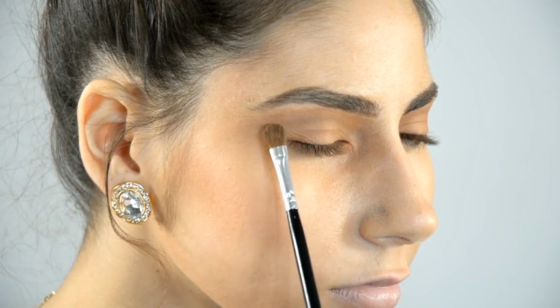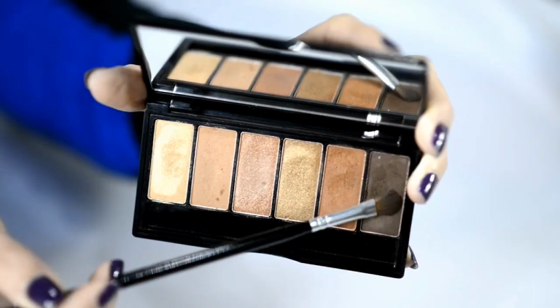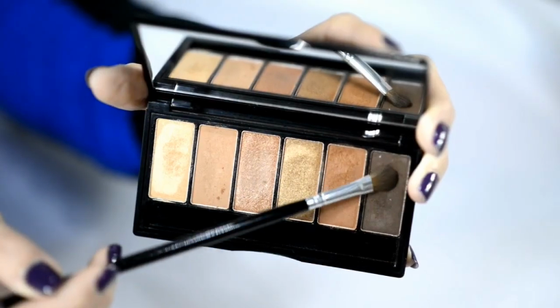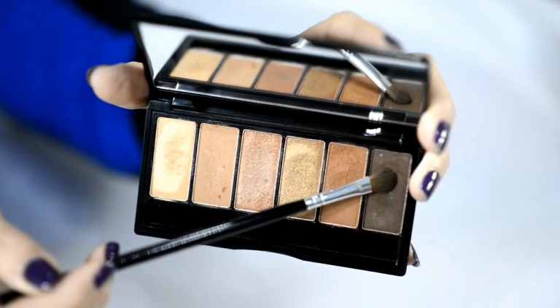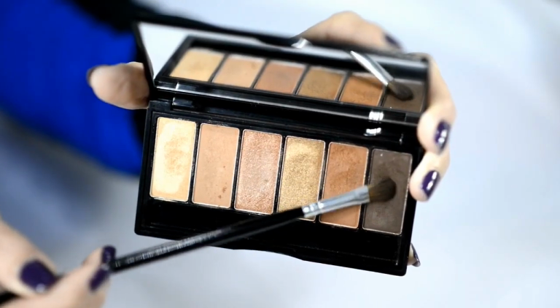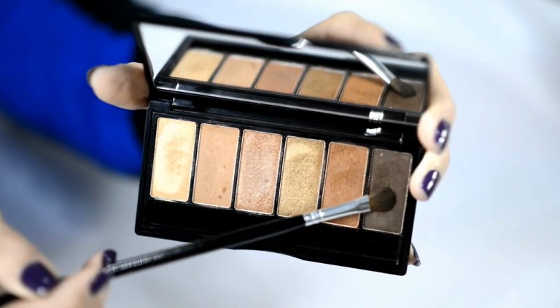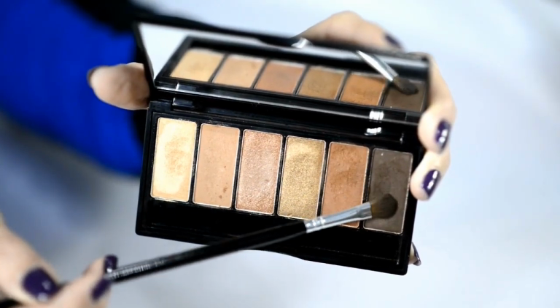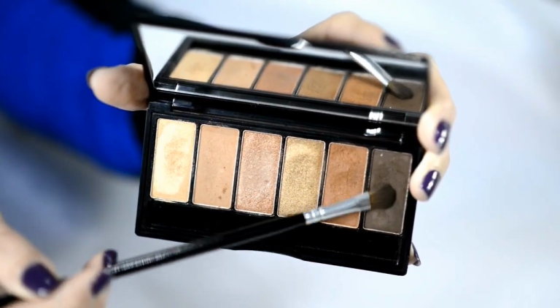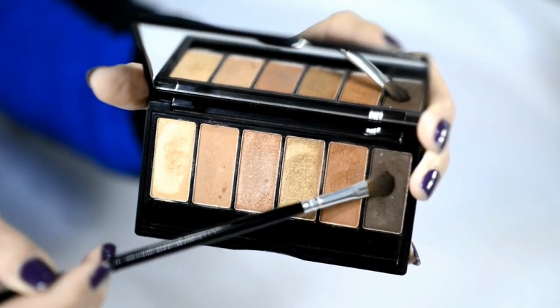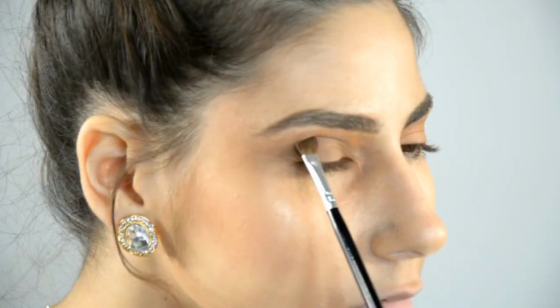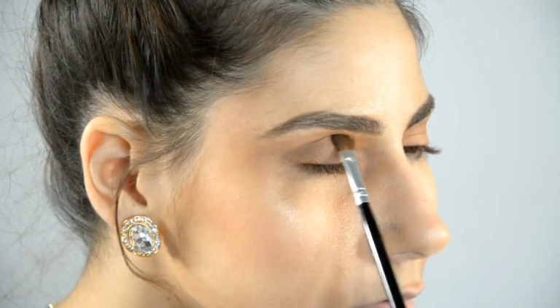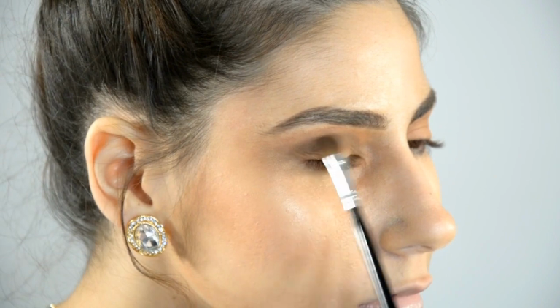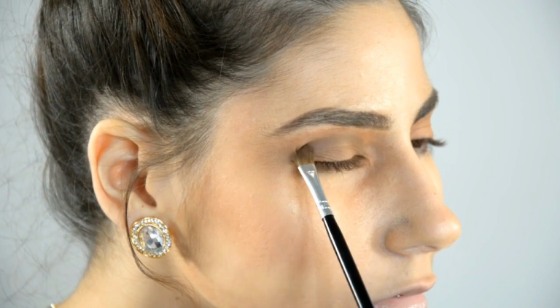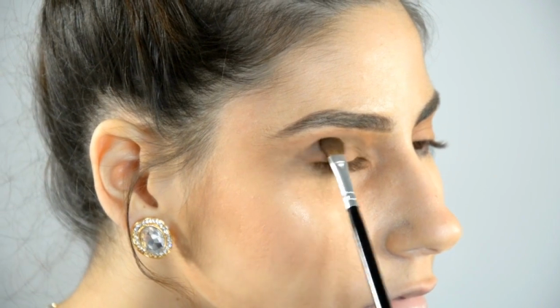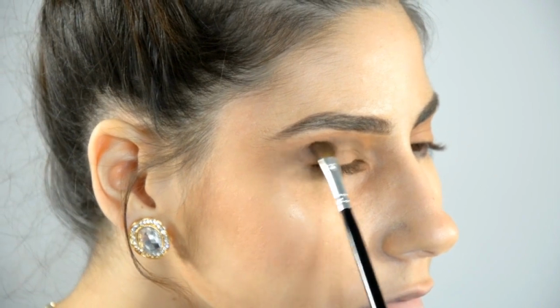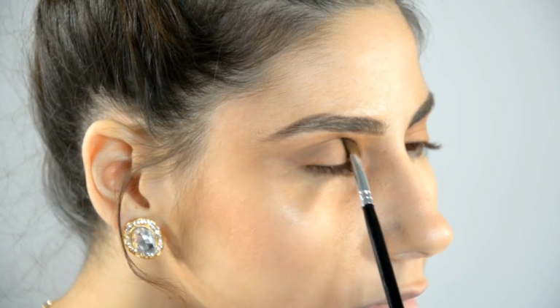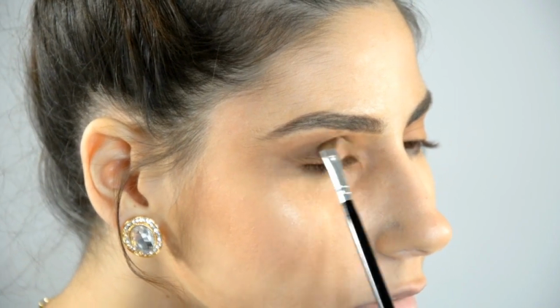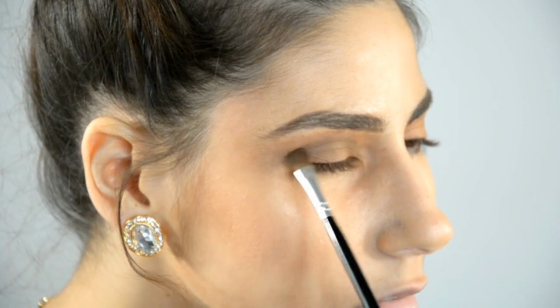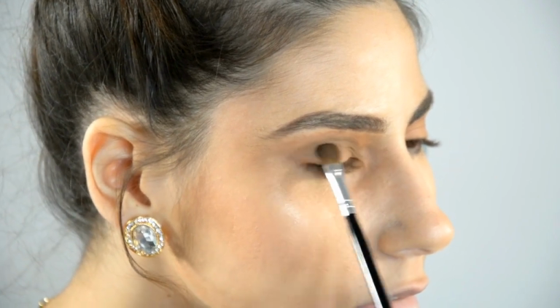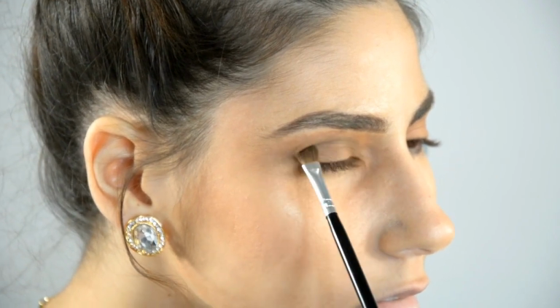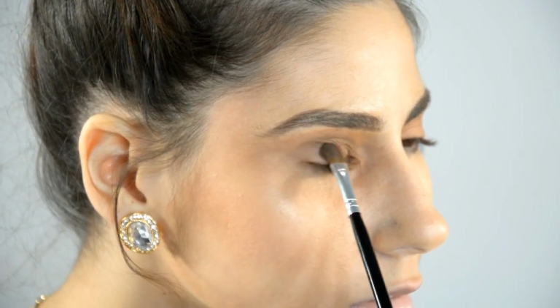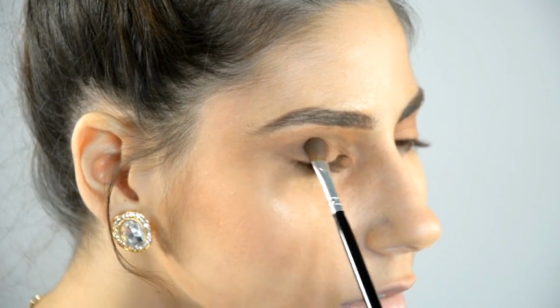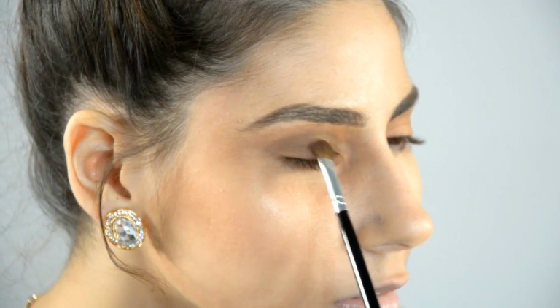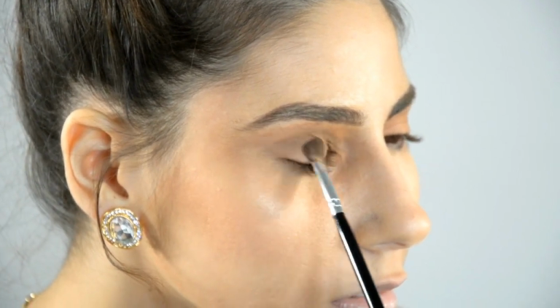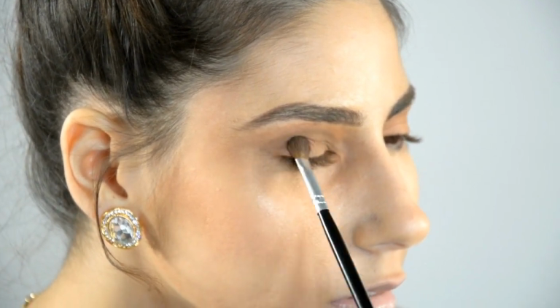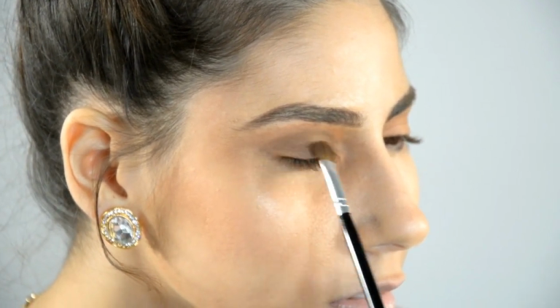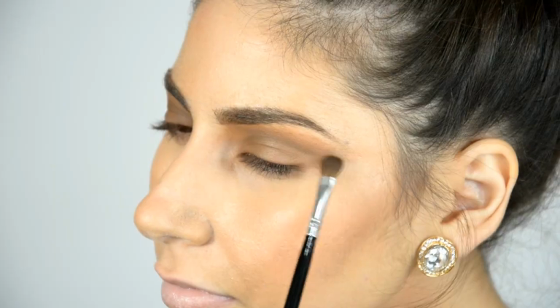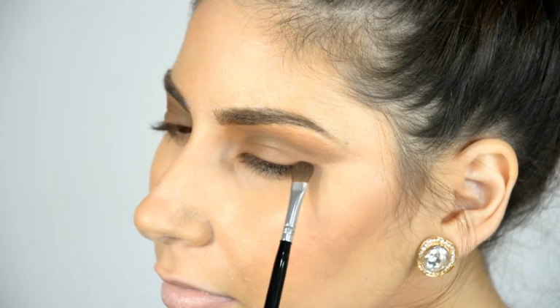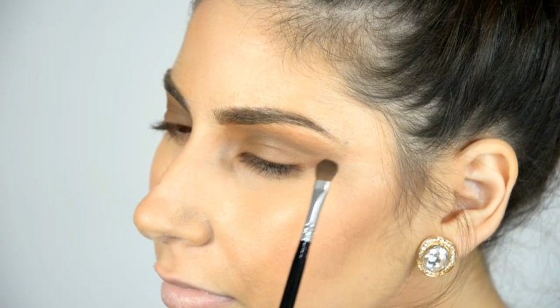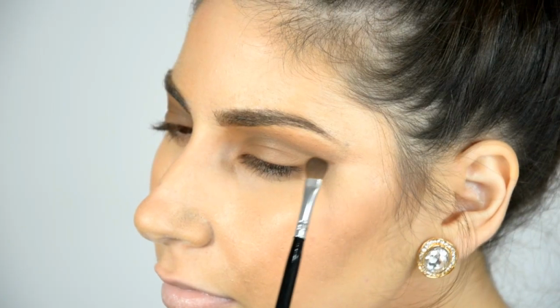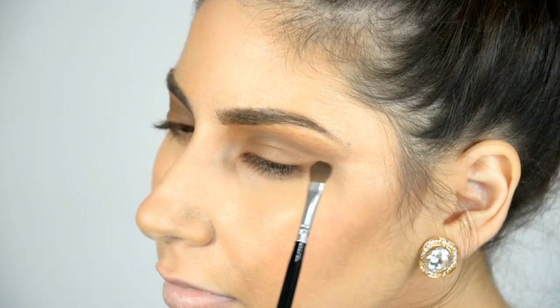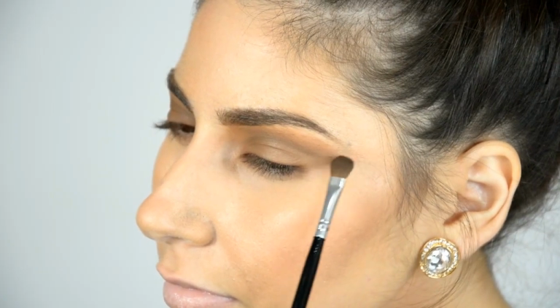Now I am going to take the darkest color on this palette and apply it to the crease of my eyelid. This will create the depth for this look.